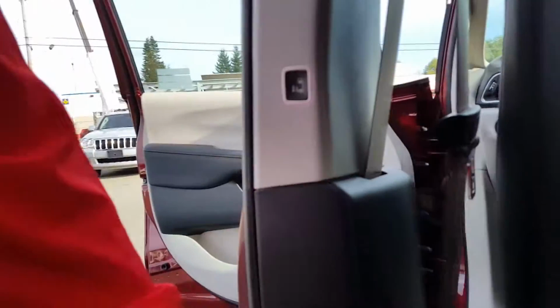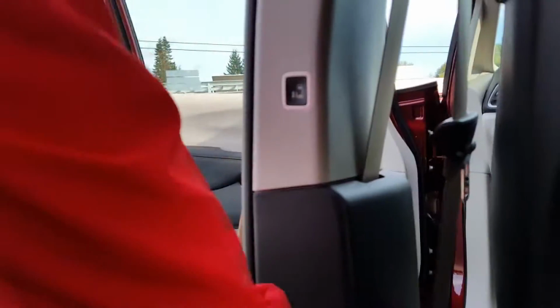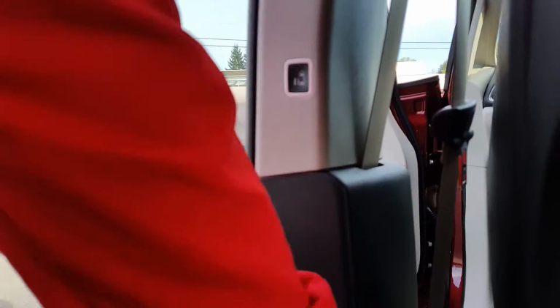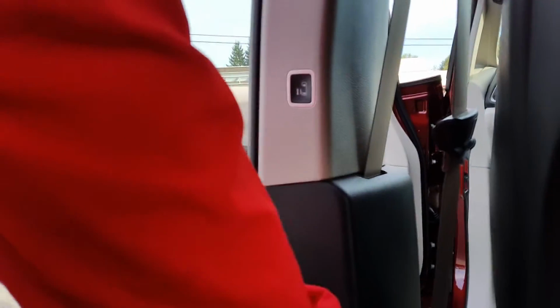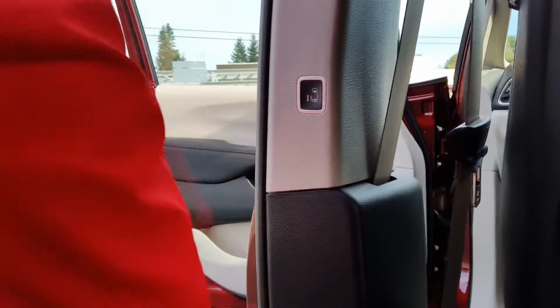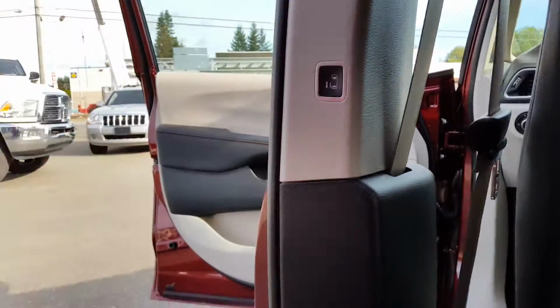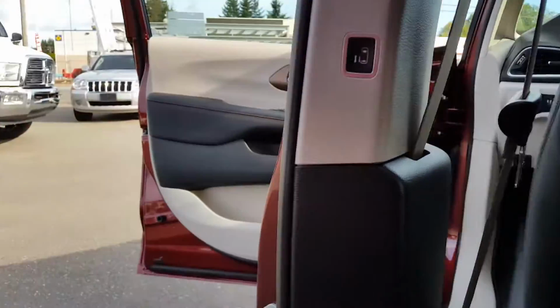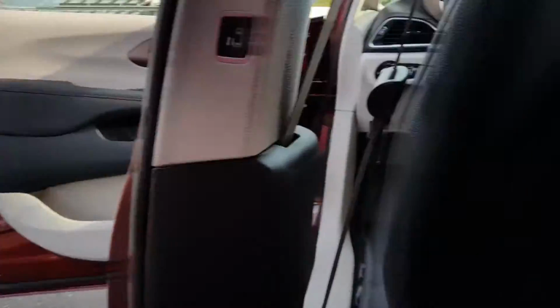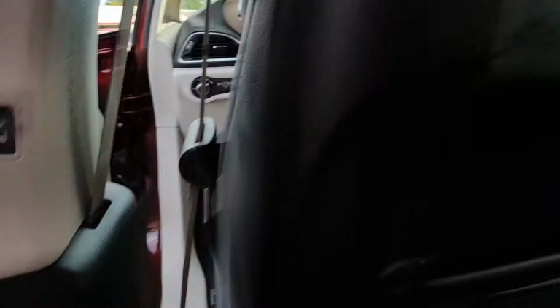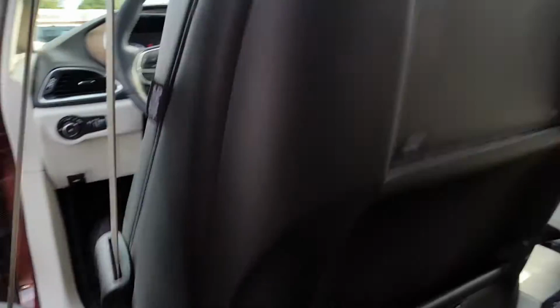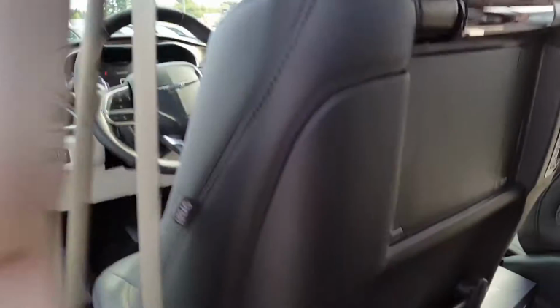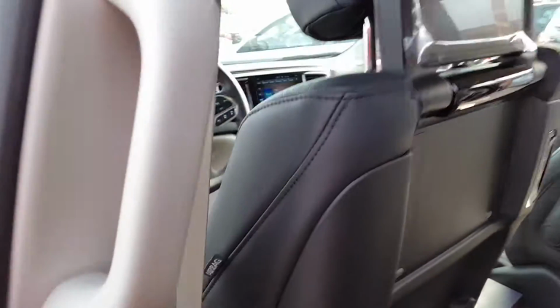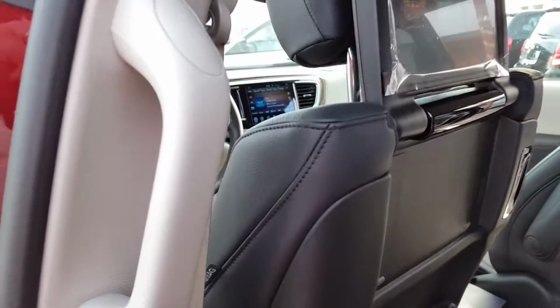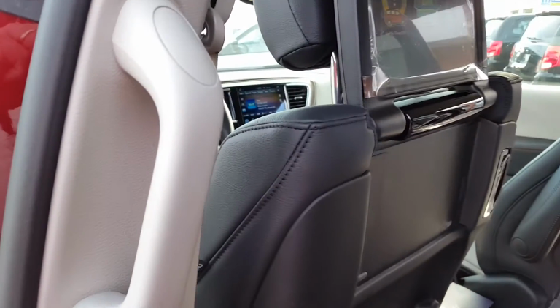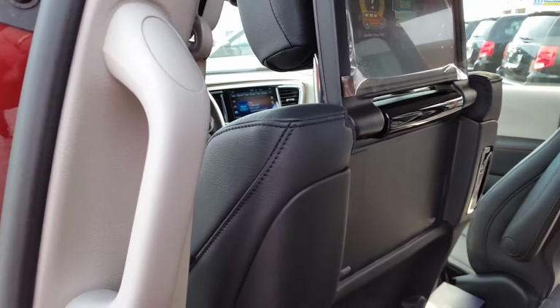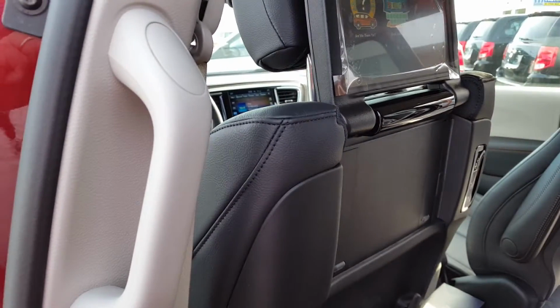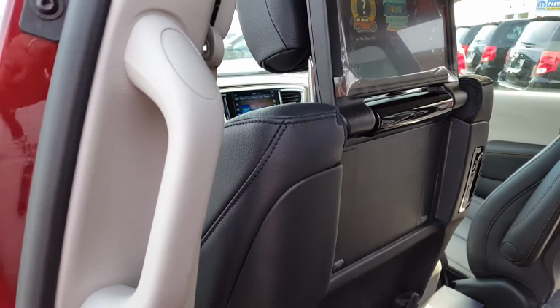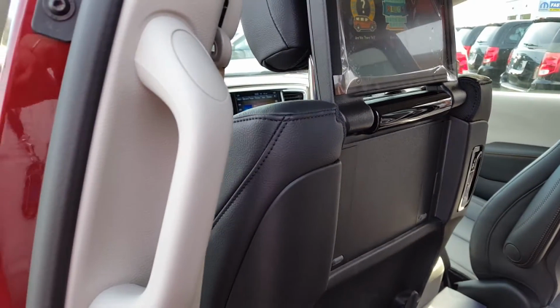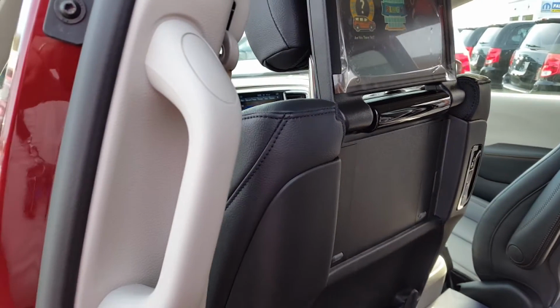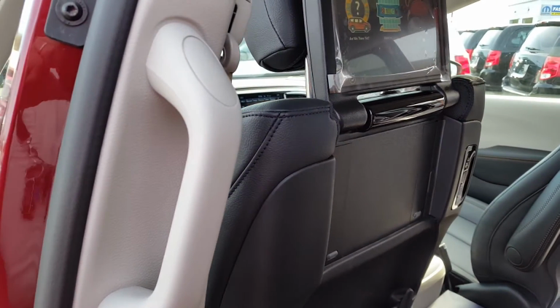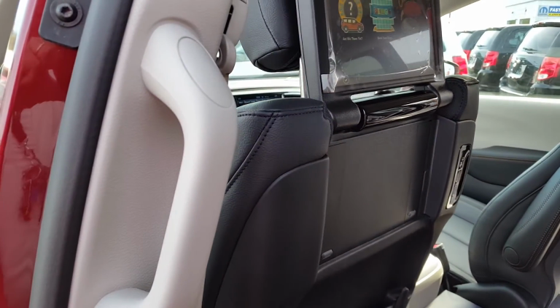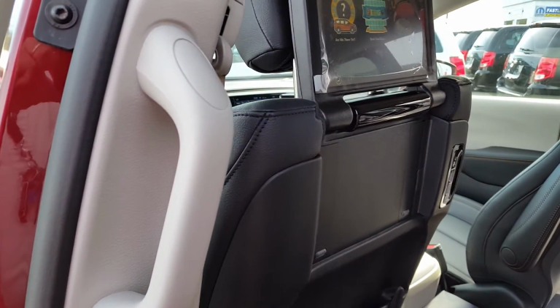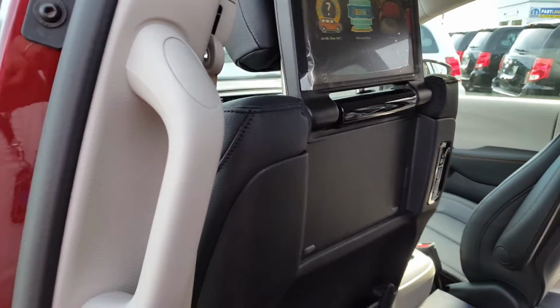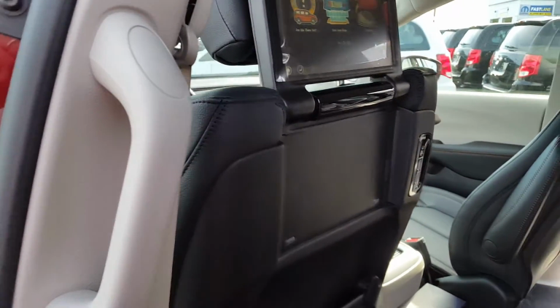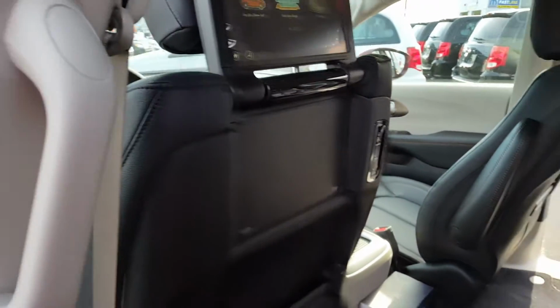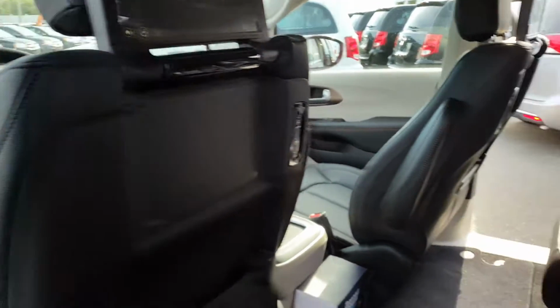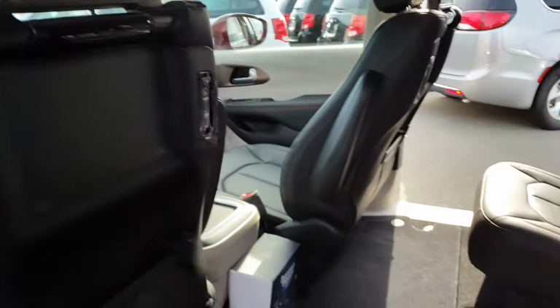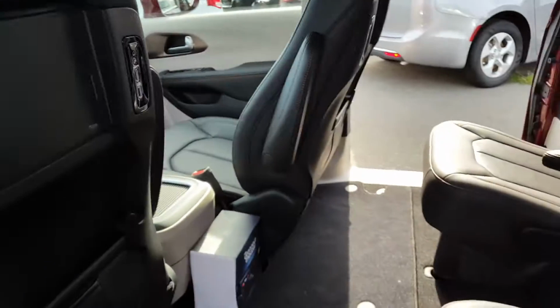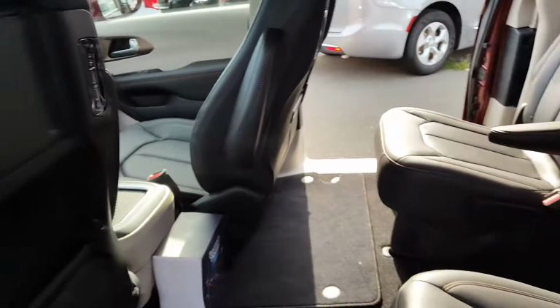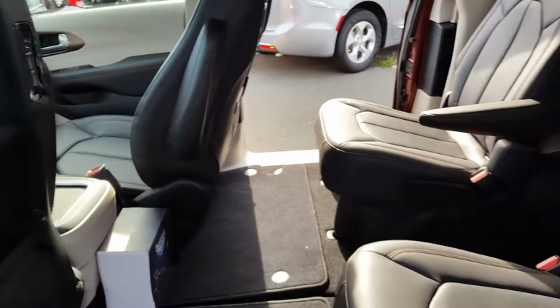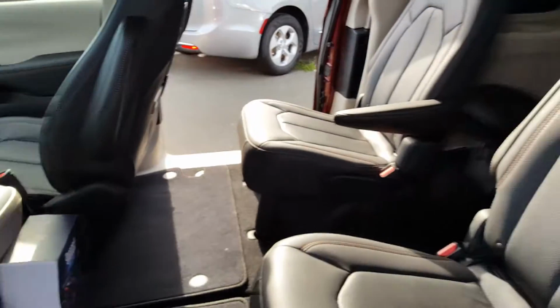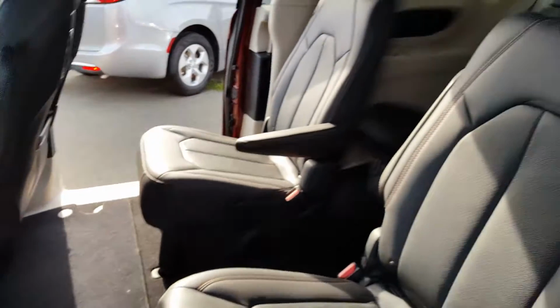Buttons here for power driver seat or passenger seat moving. And for stow-and-go.